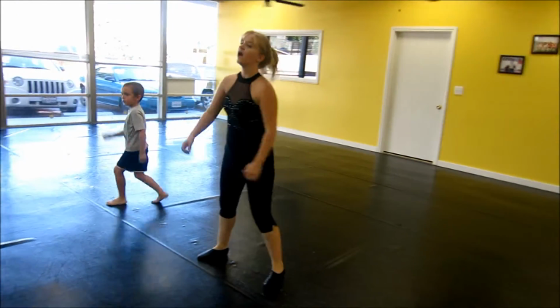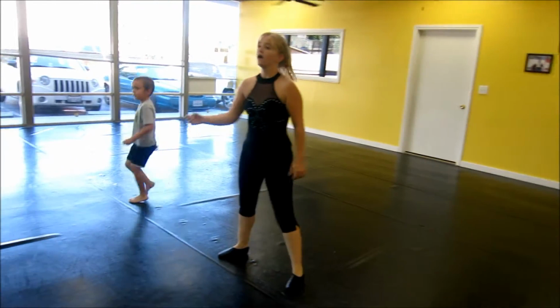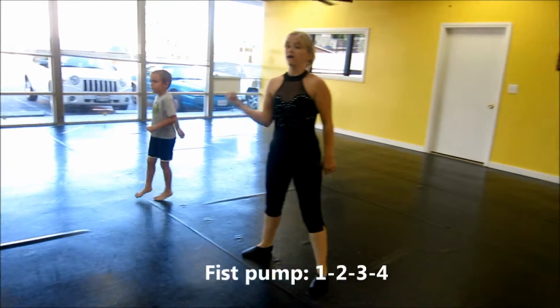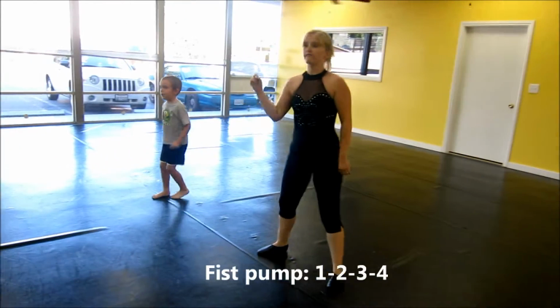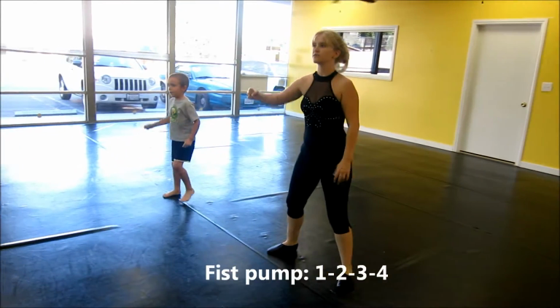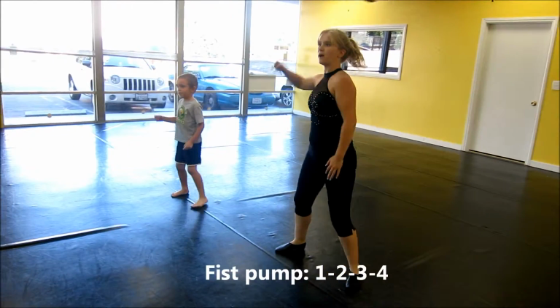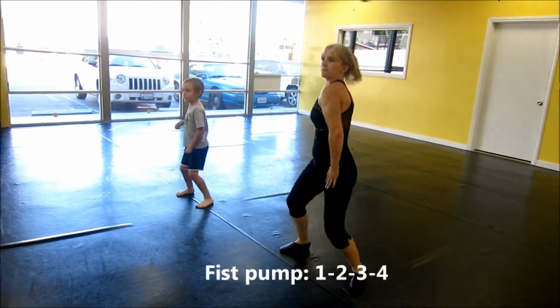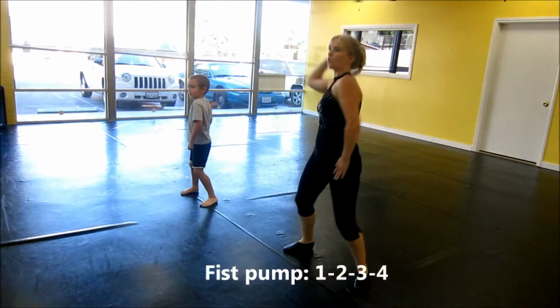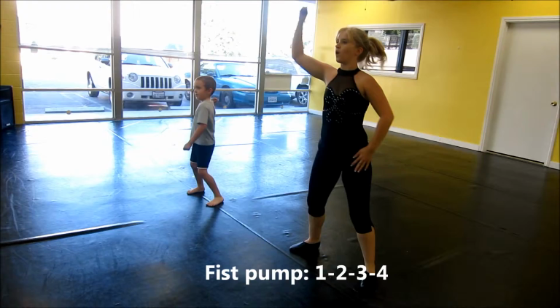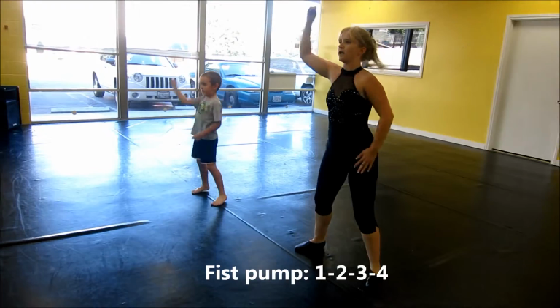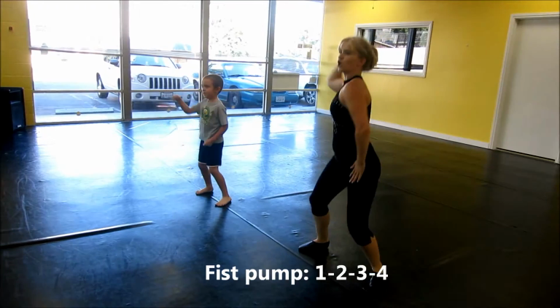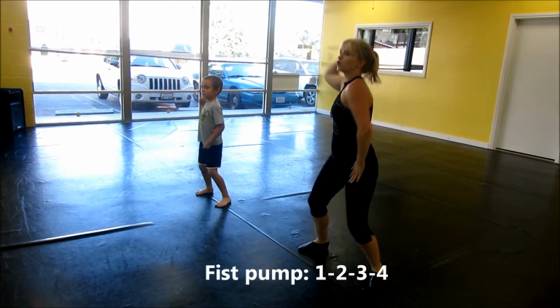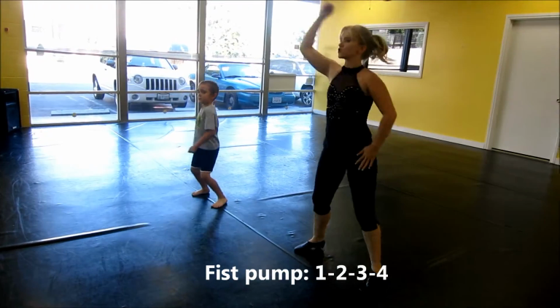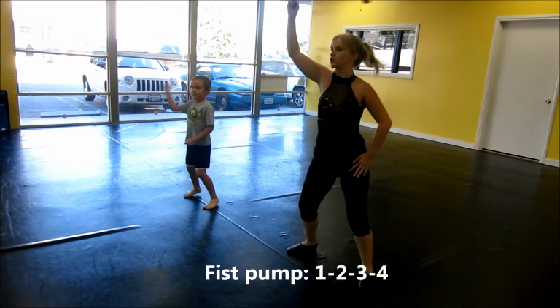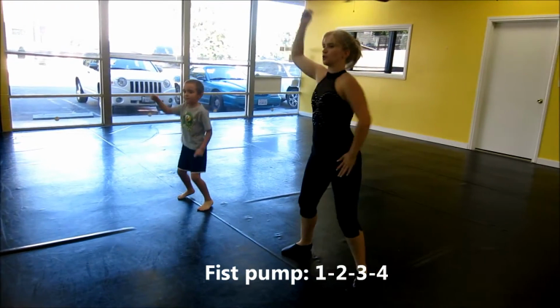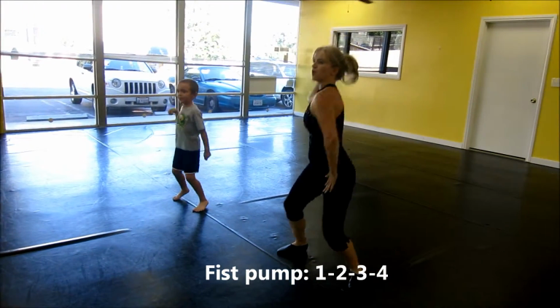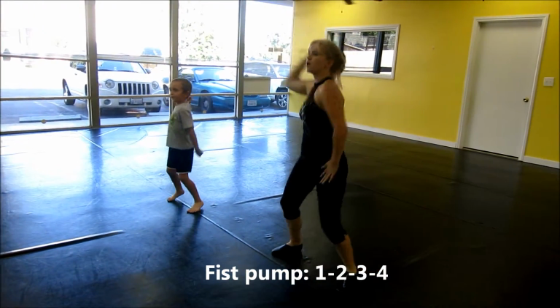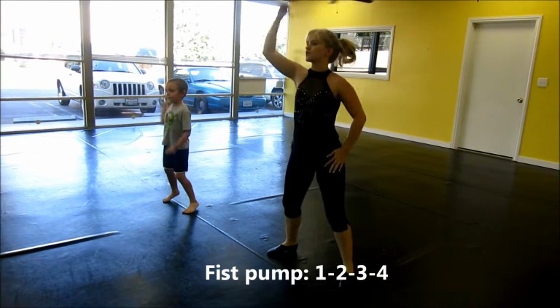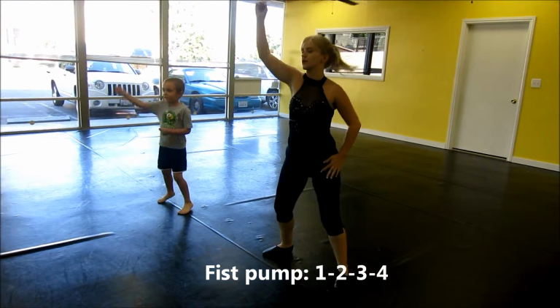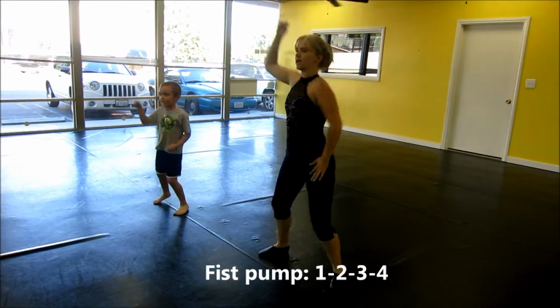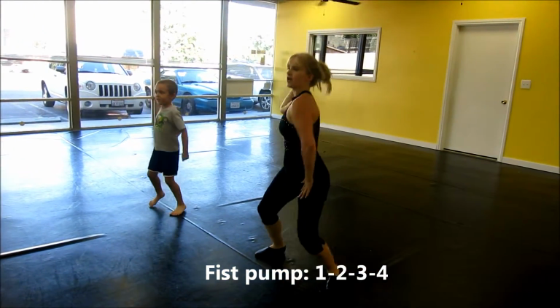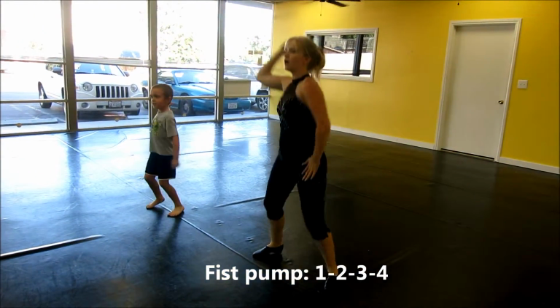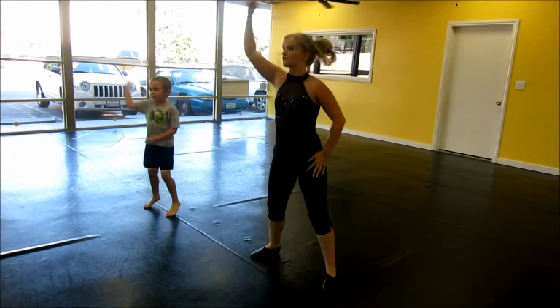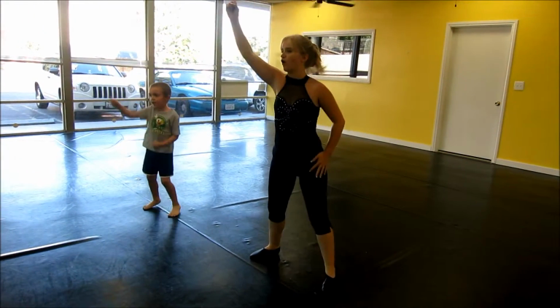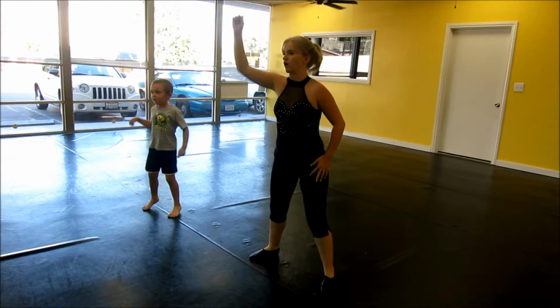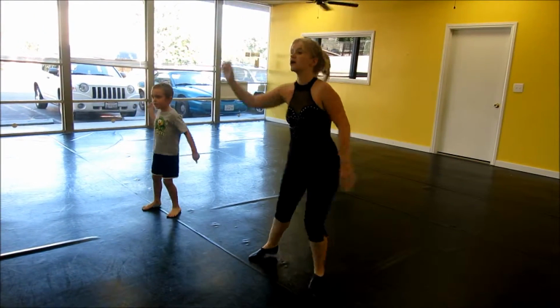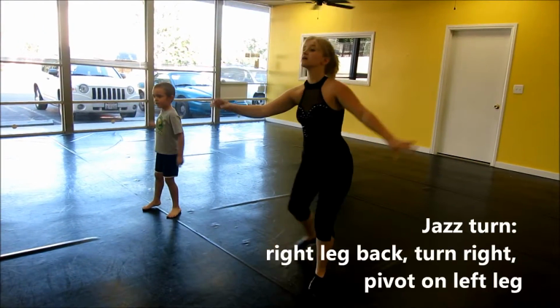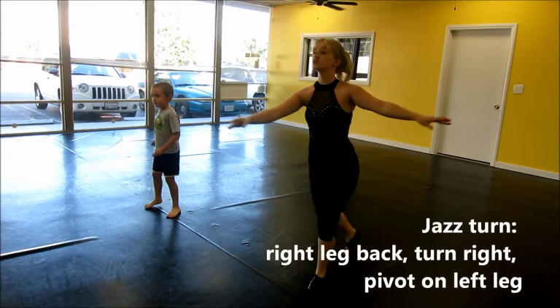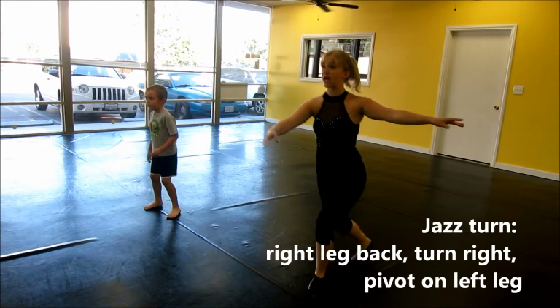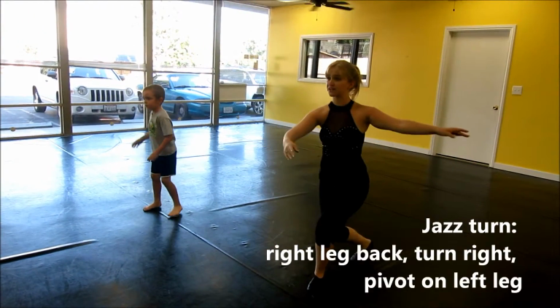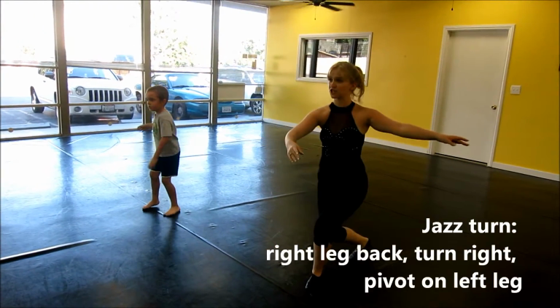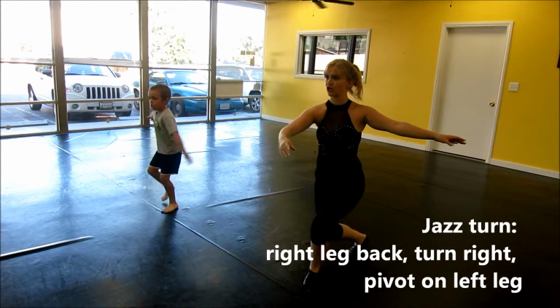Fist bump. One. Two. Three. Four. Jazz turn.